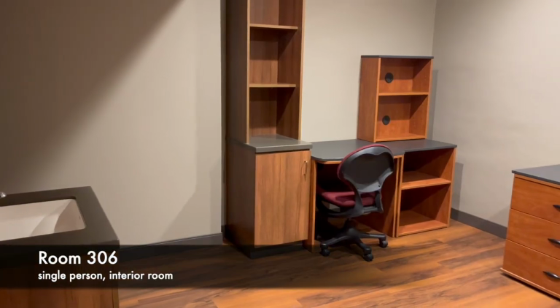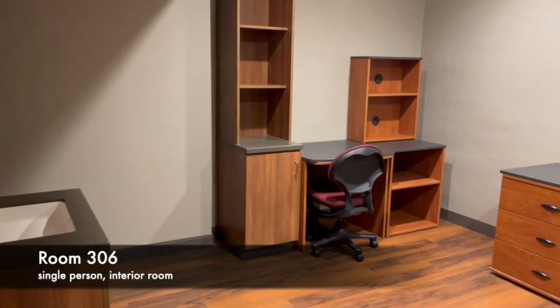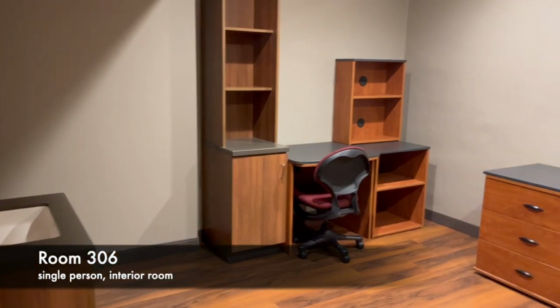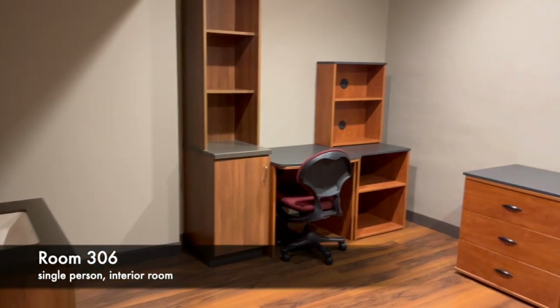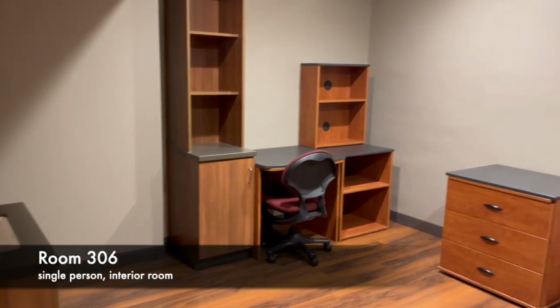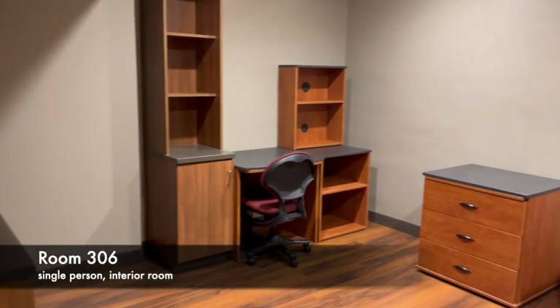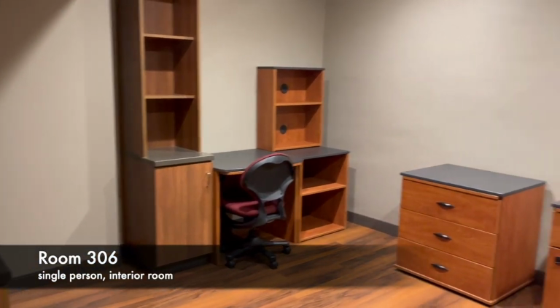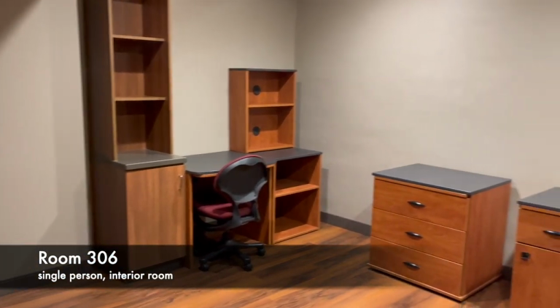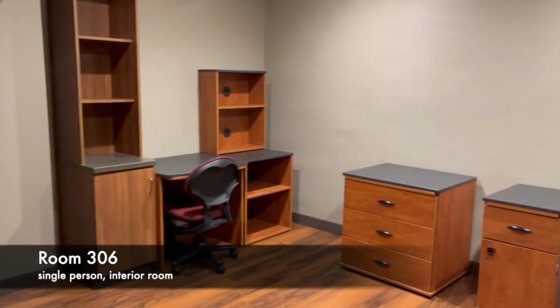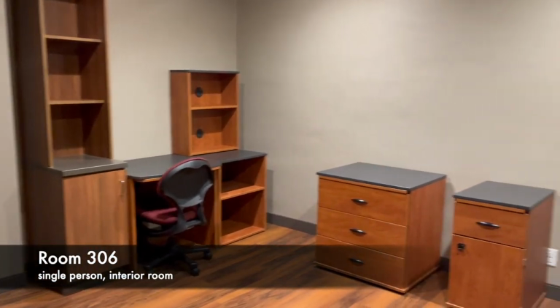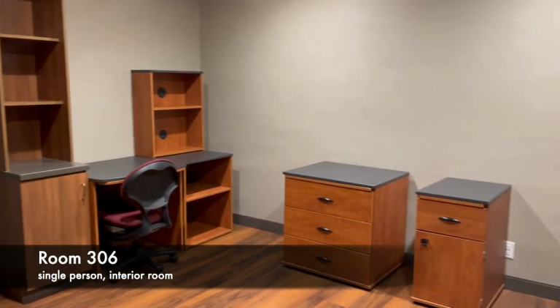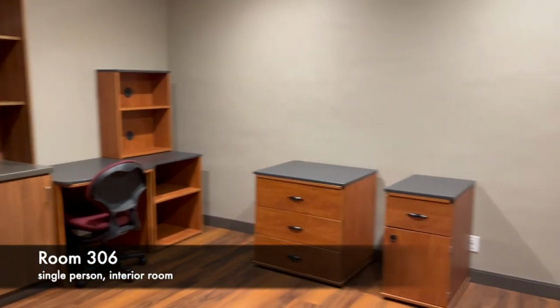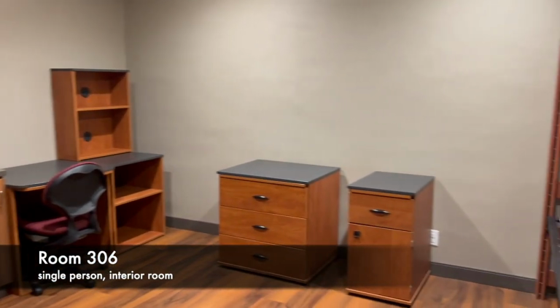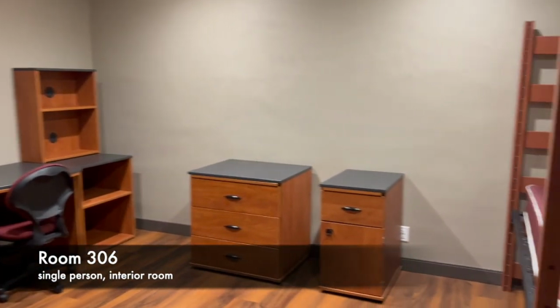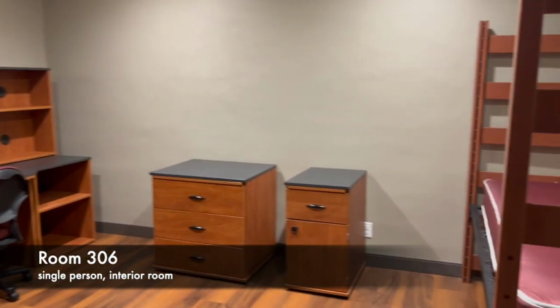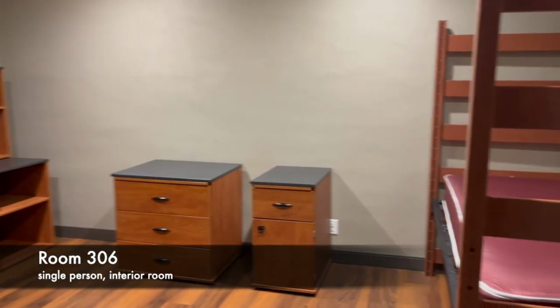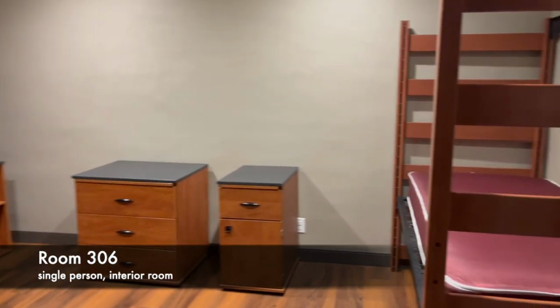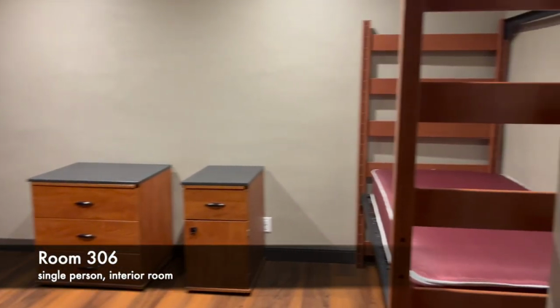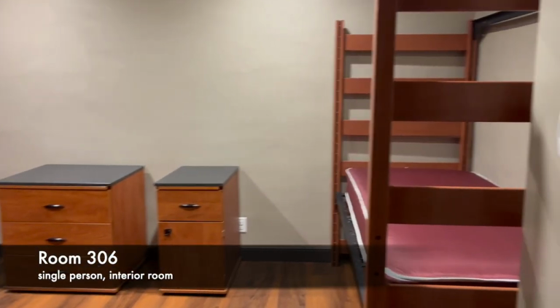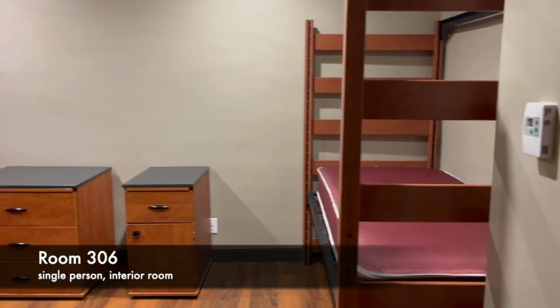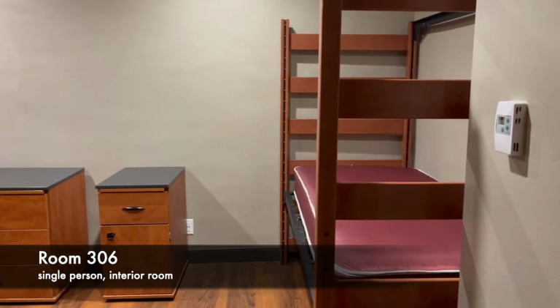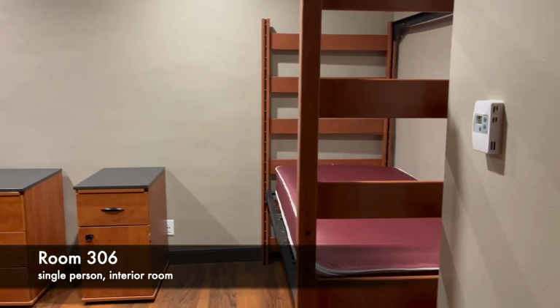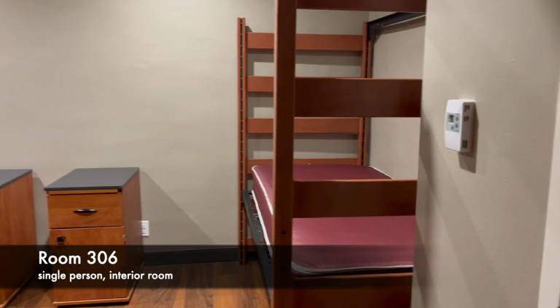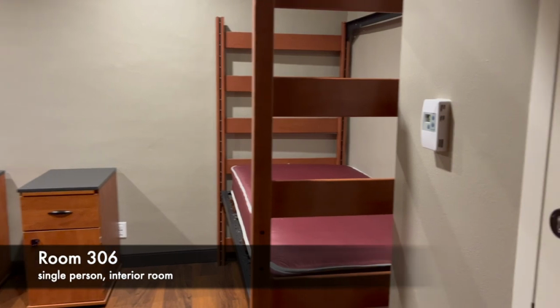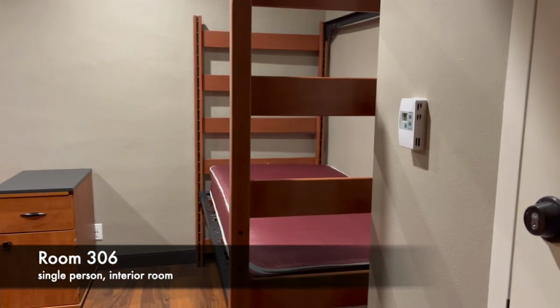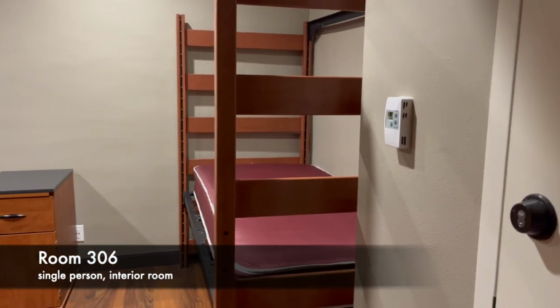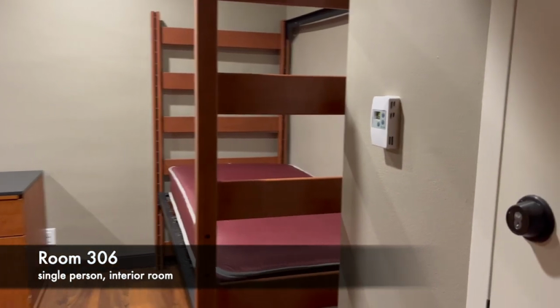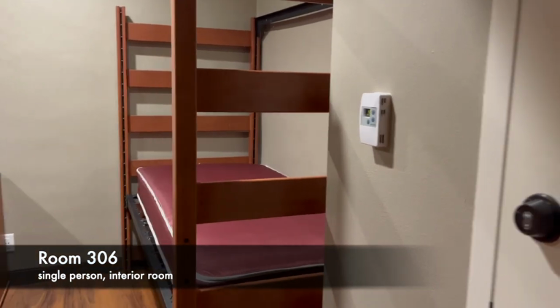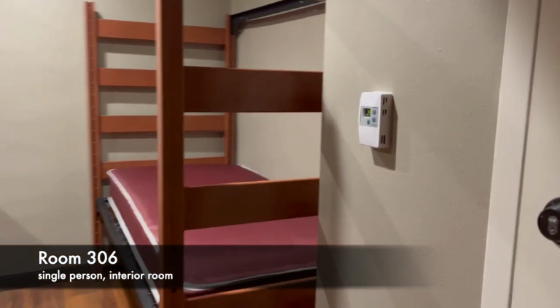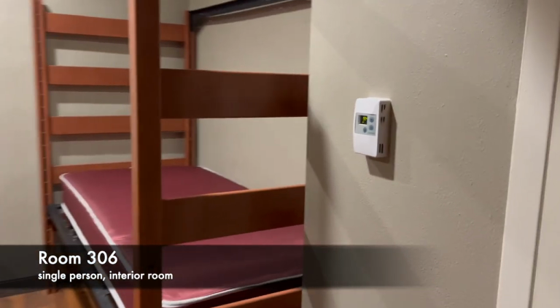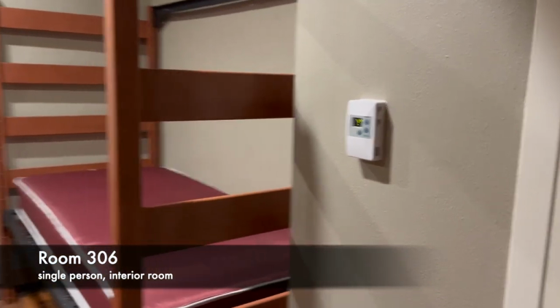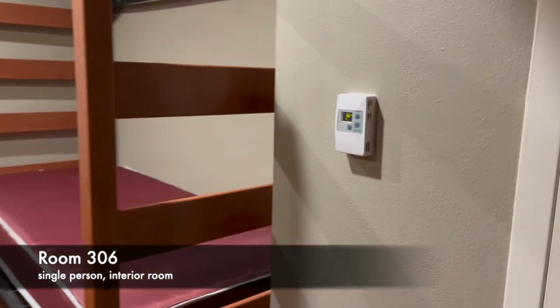The single occupant rooms like this have one set of furniture and no windows.